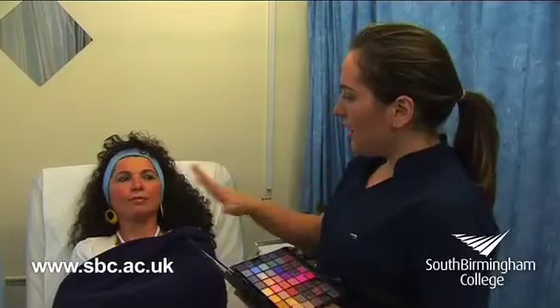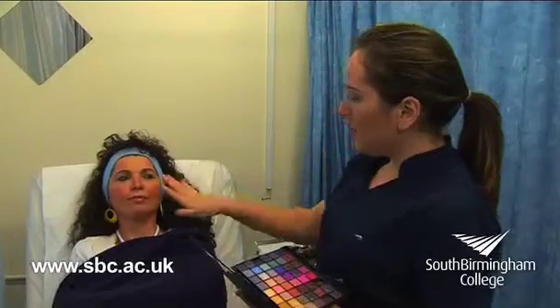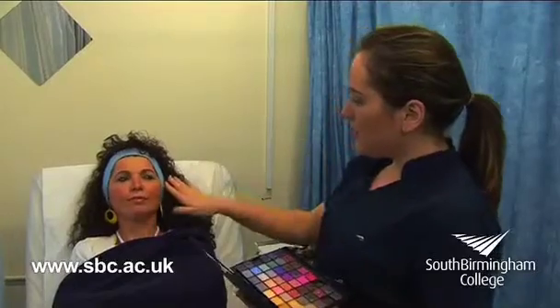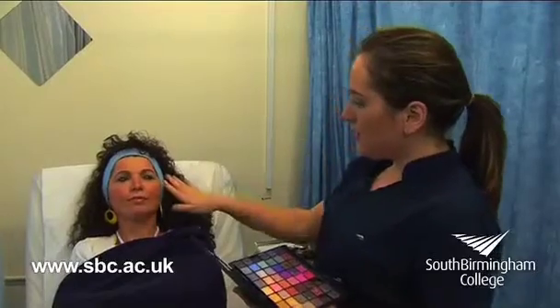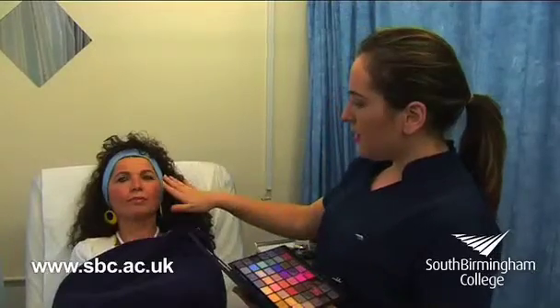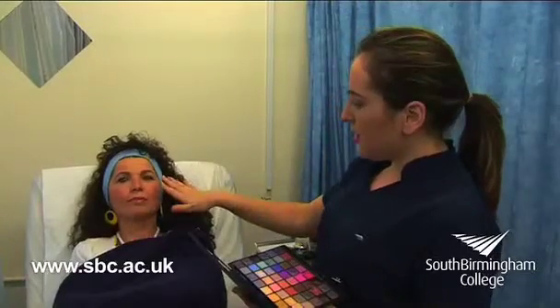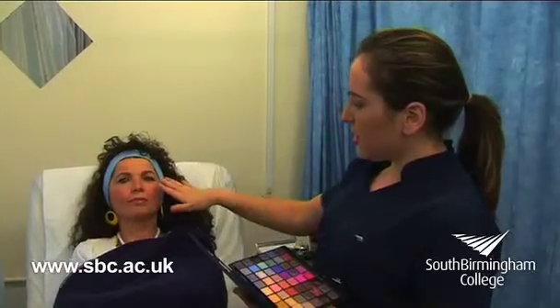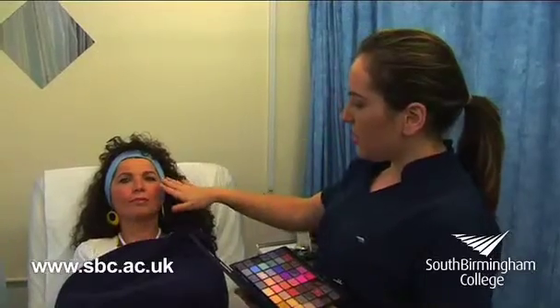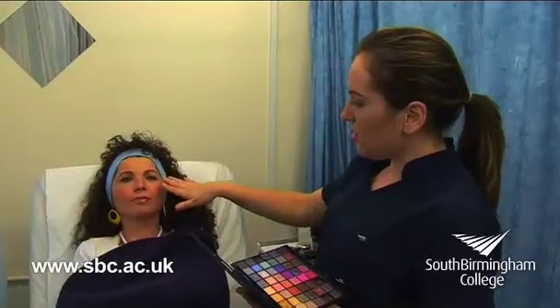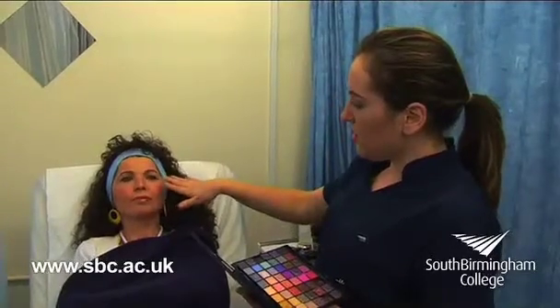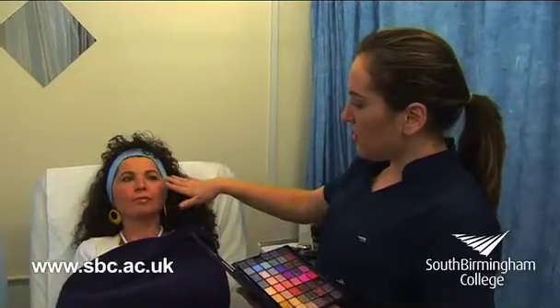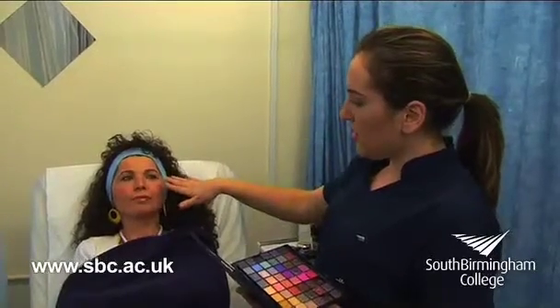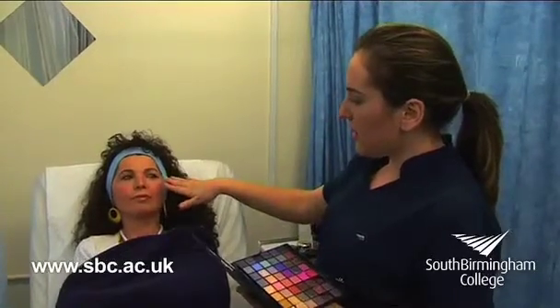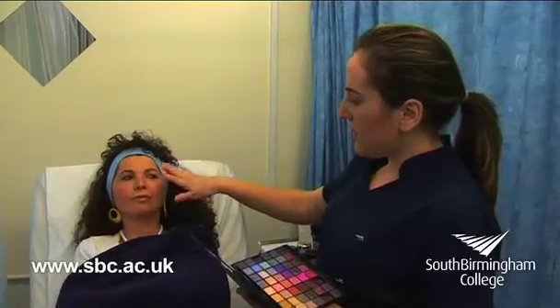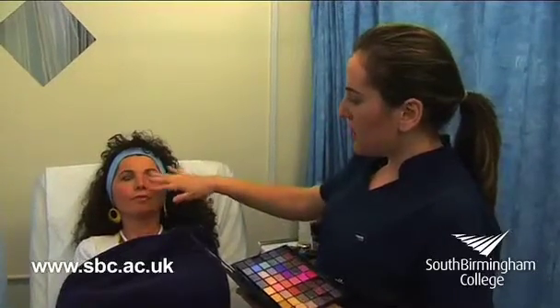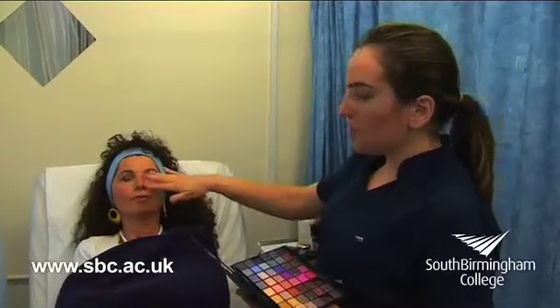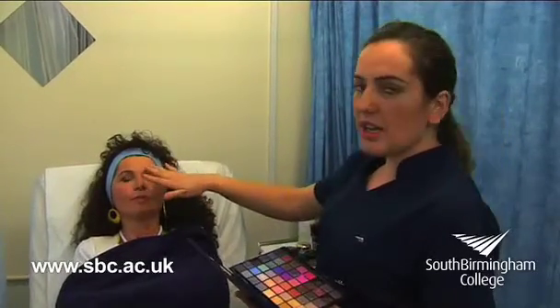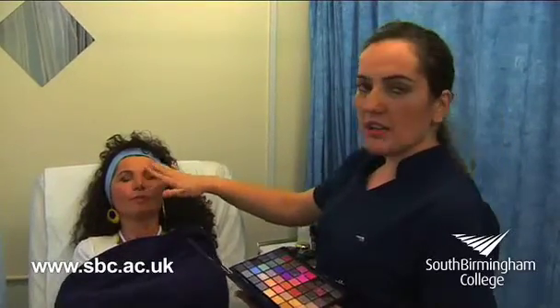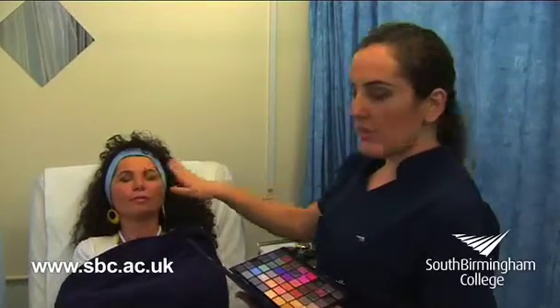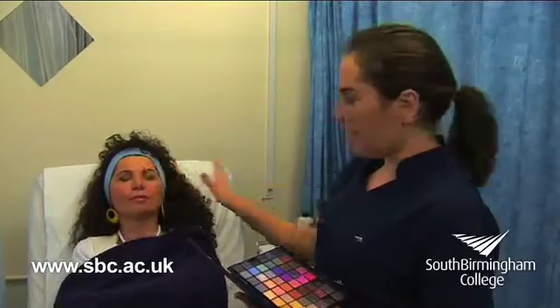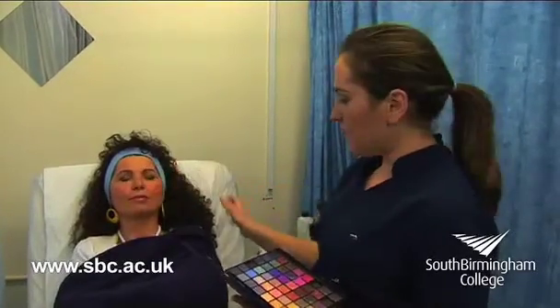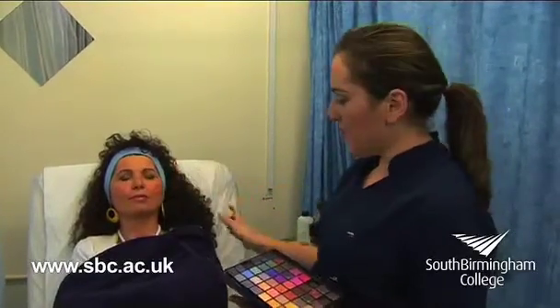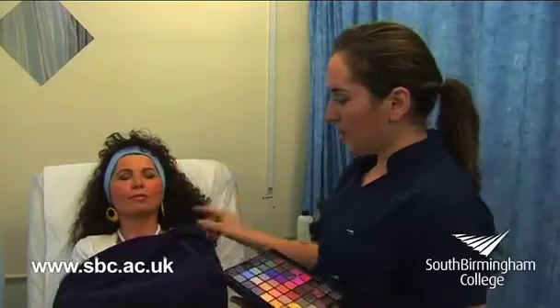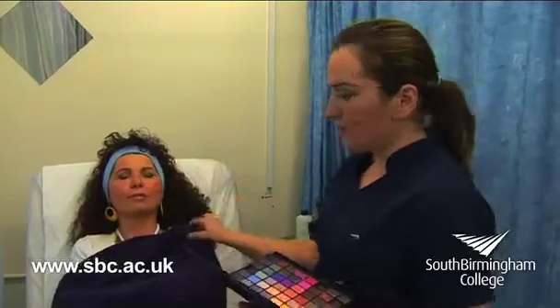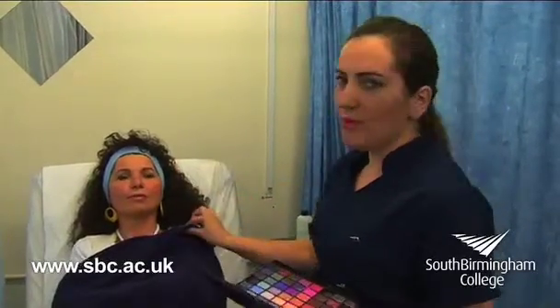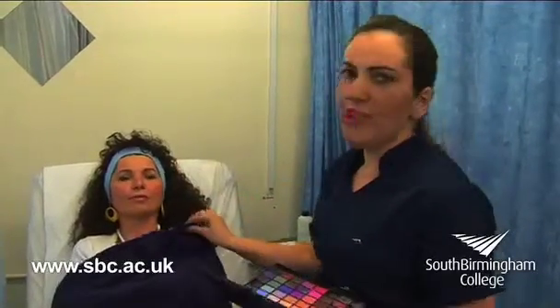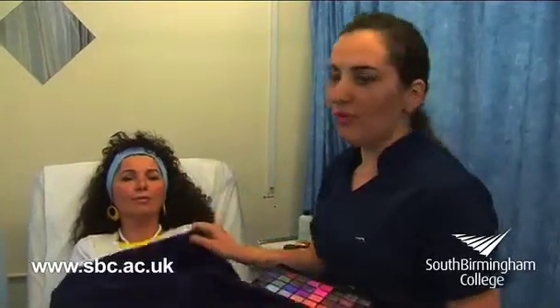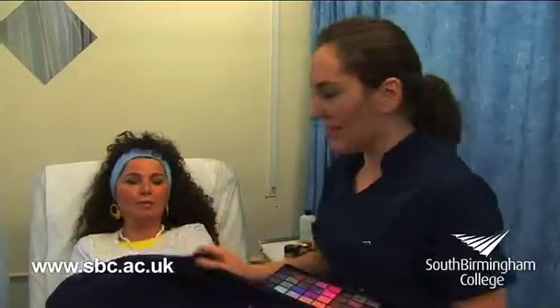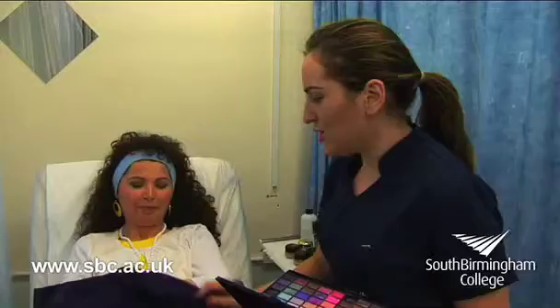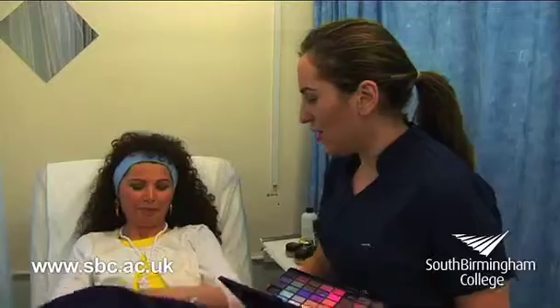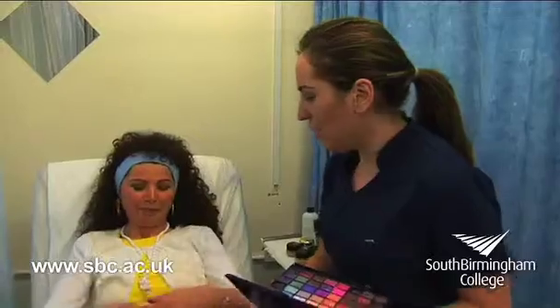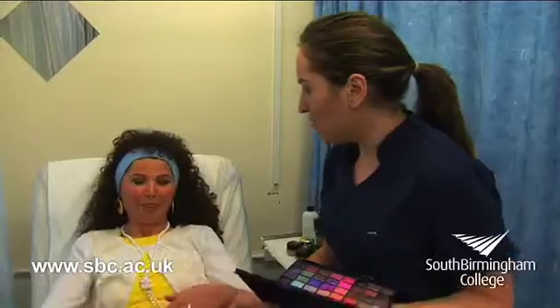I've done her eye shadow and I've done yellow because I'm matching her with her clothes. I'll show you her clothes.